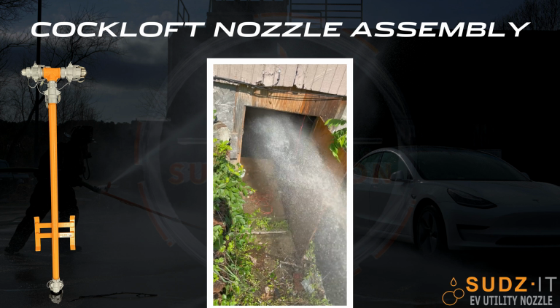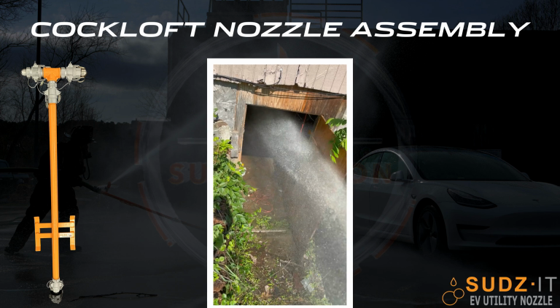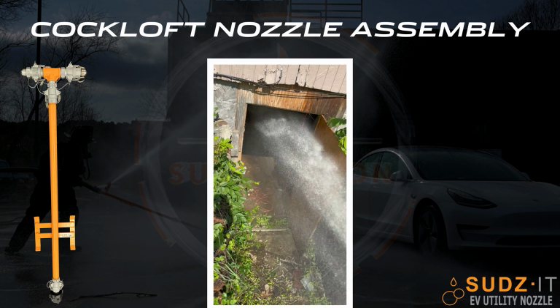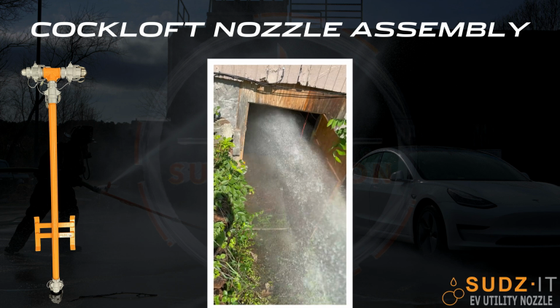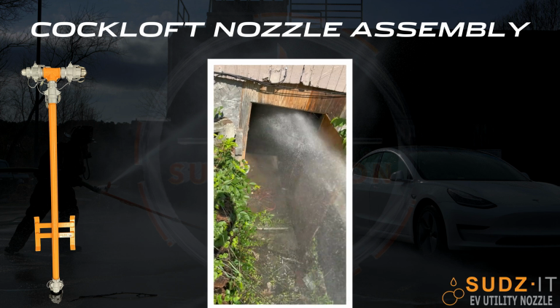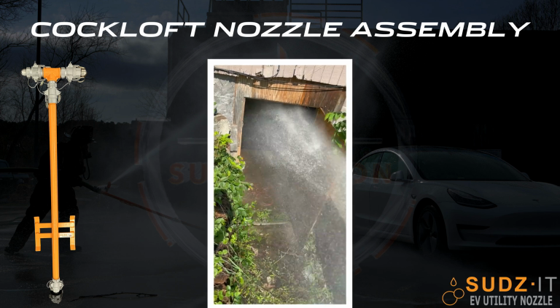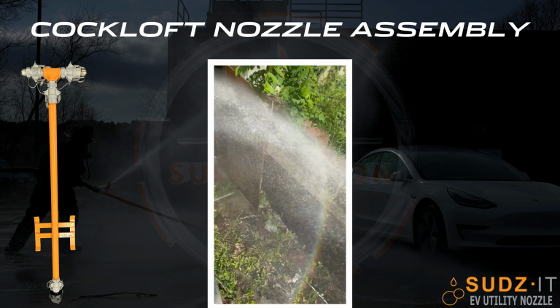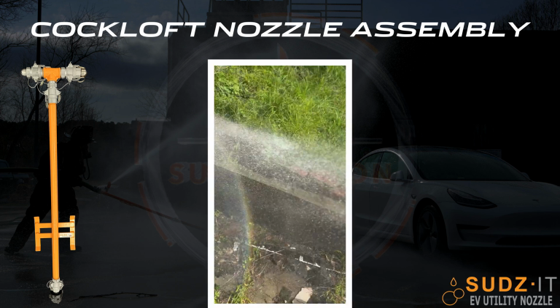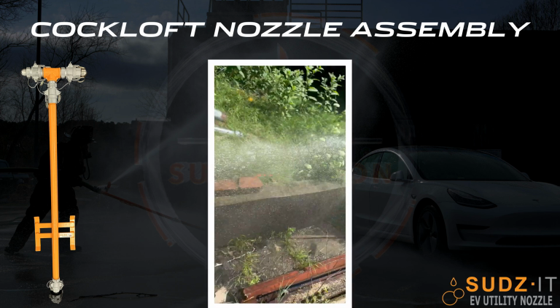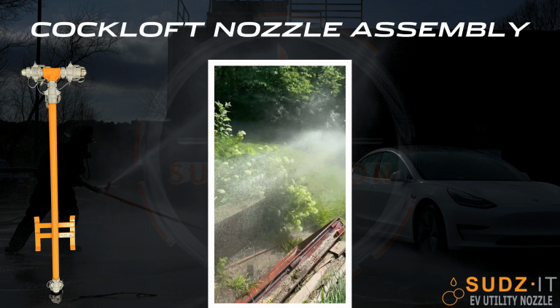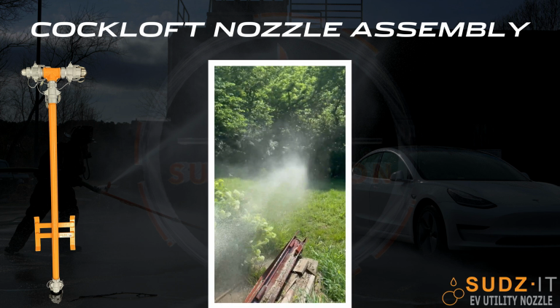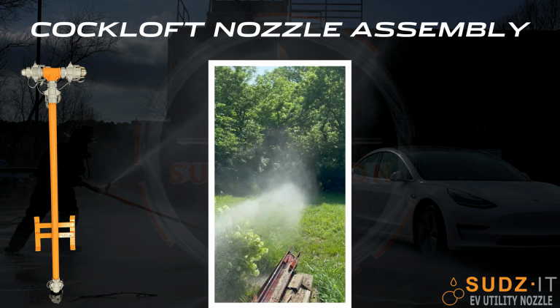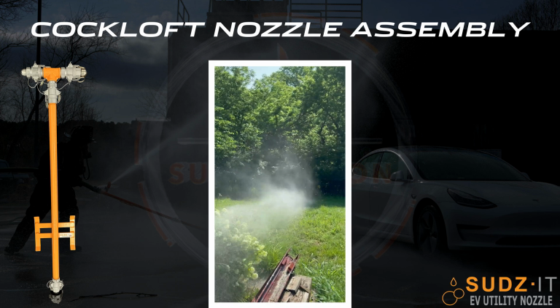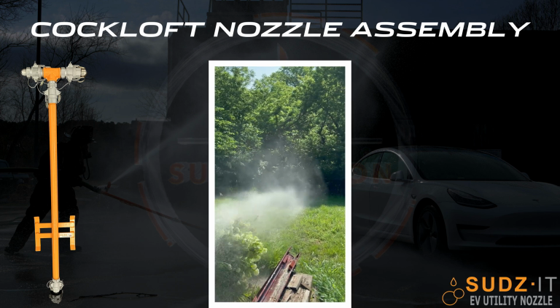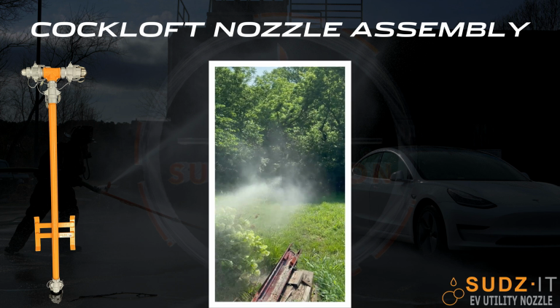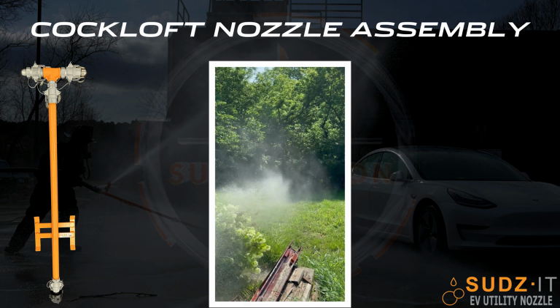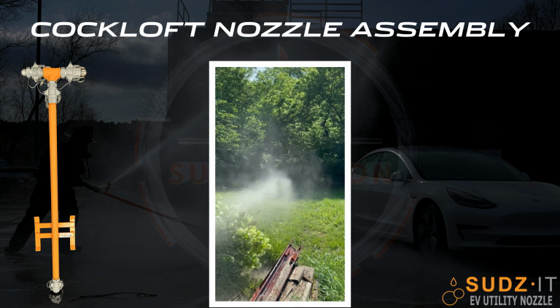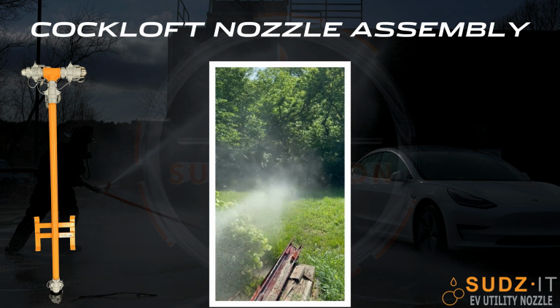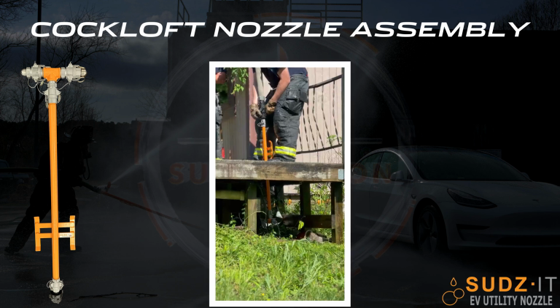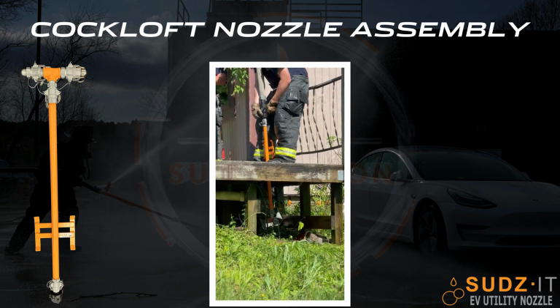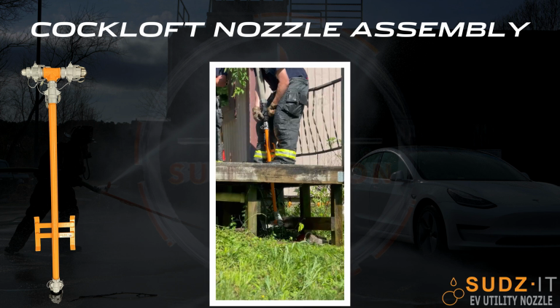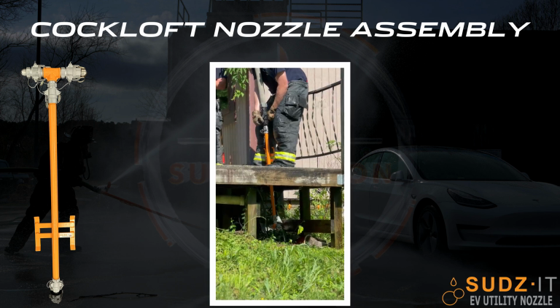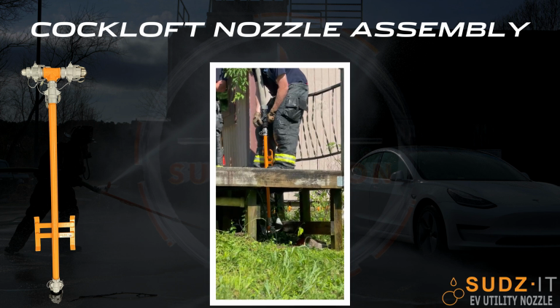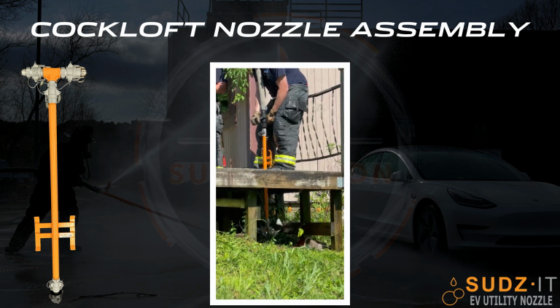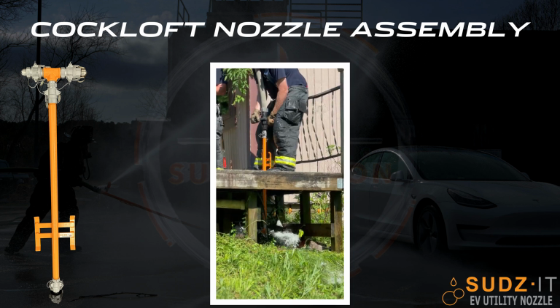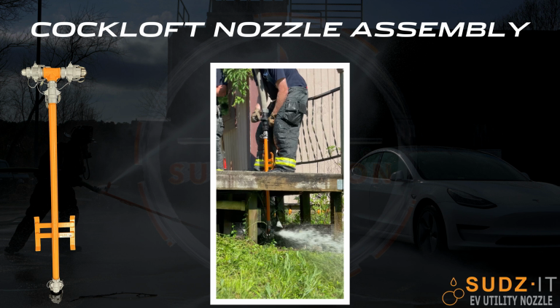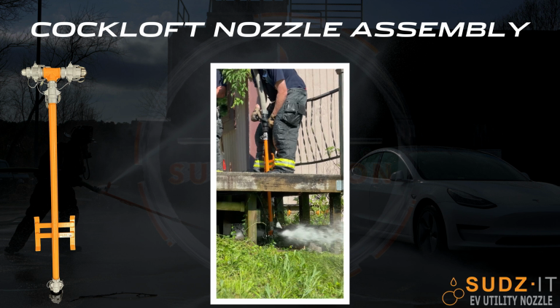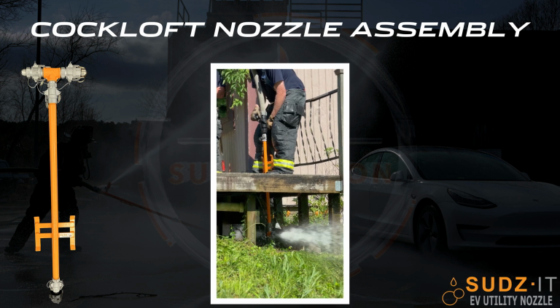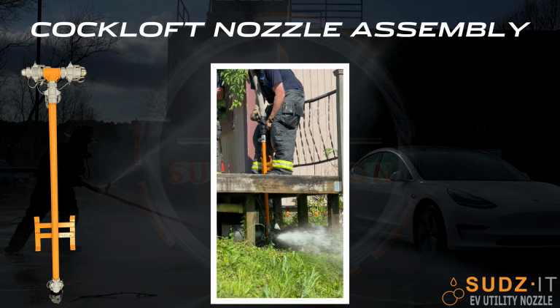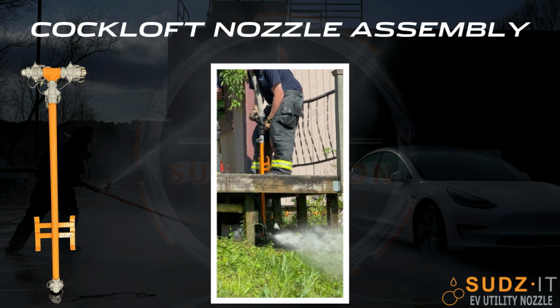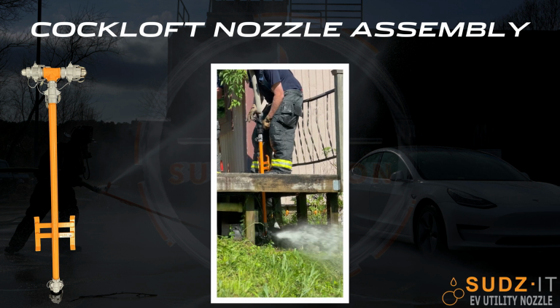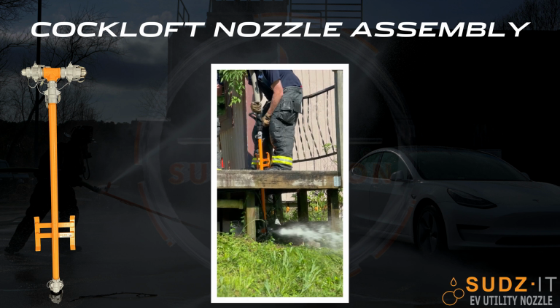The Cockloft Nozzle Kit provides a versatile tool for attics, cellars, or other hard-to-reach places.